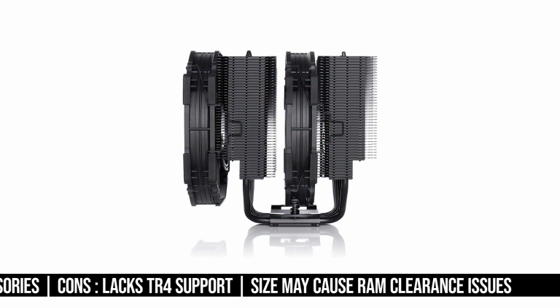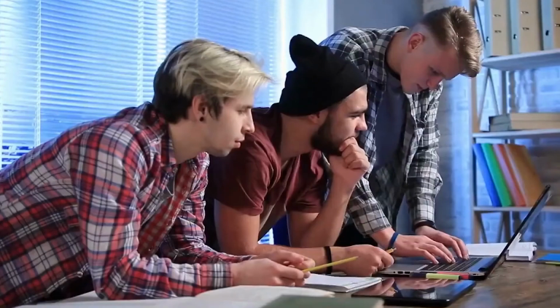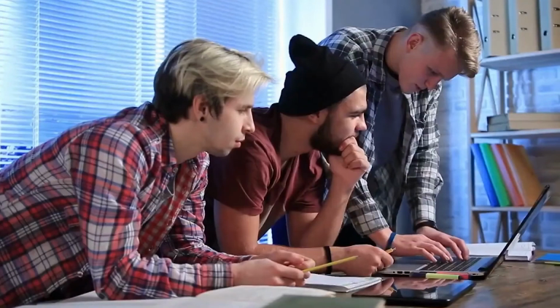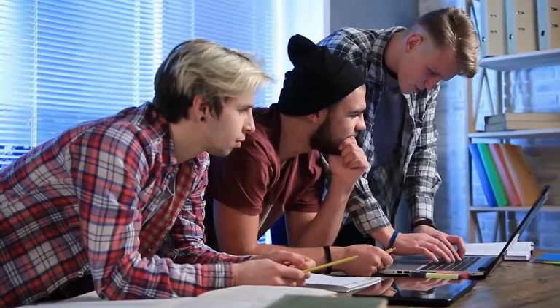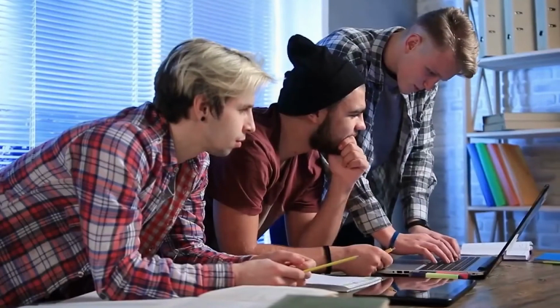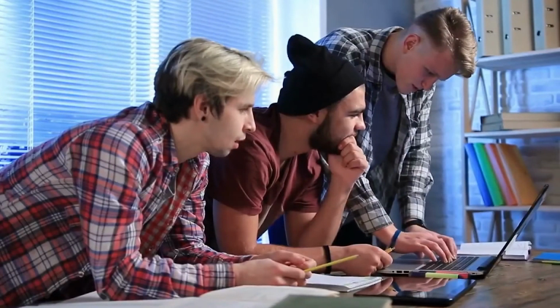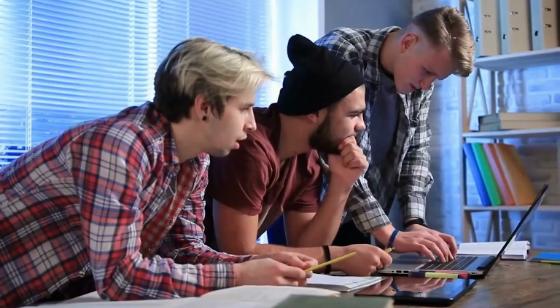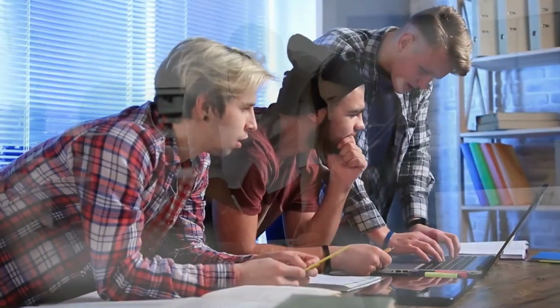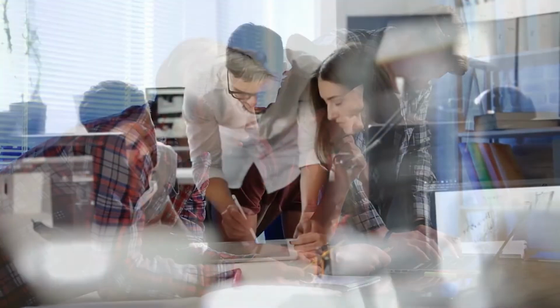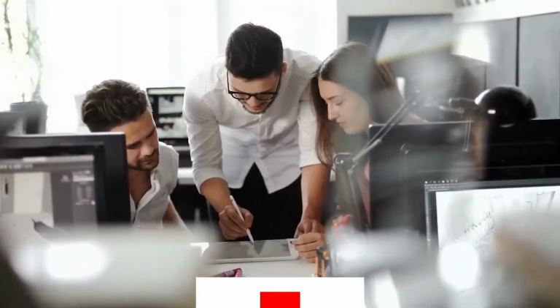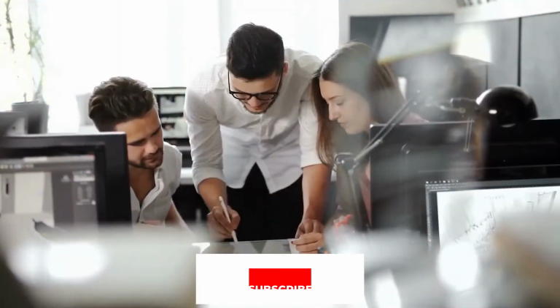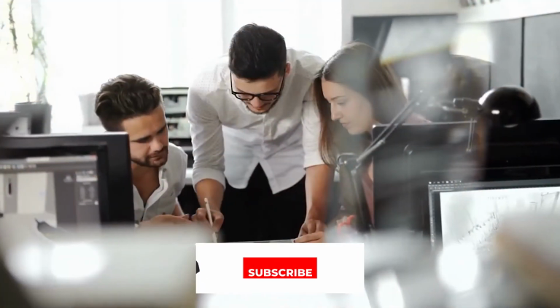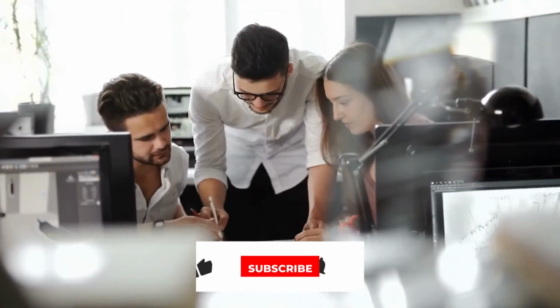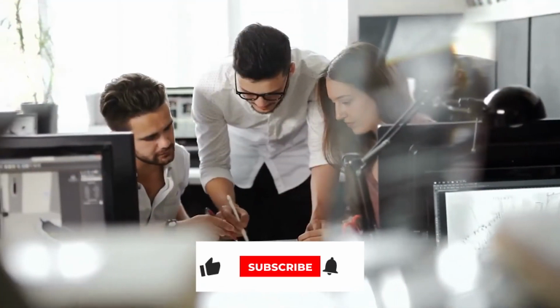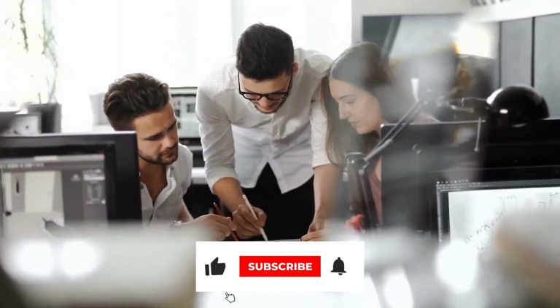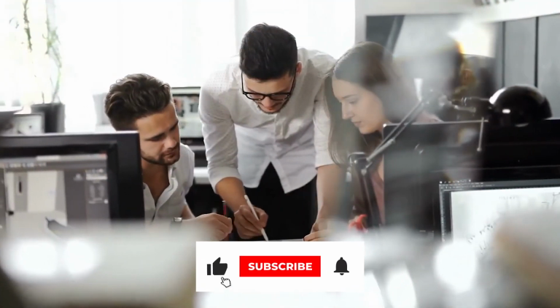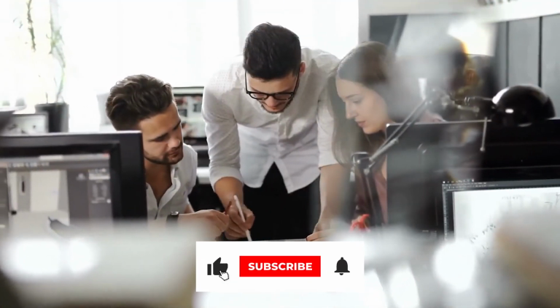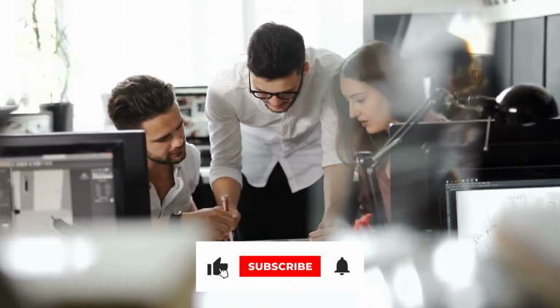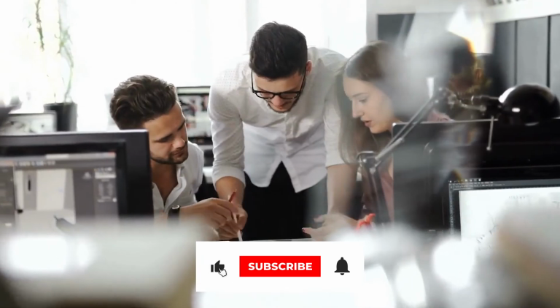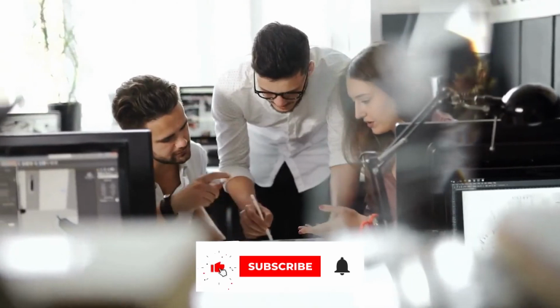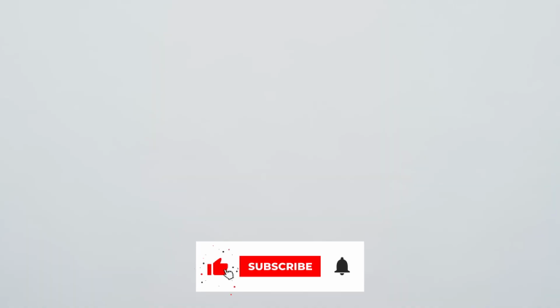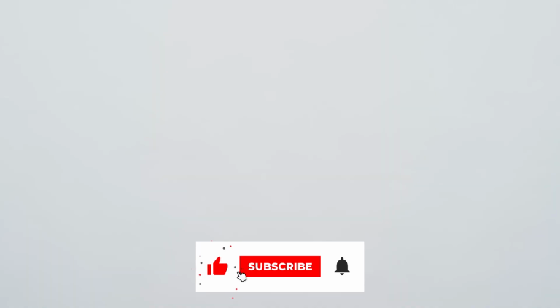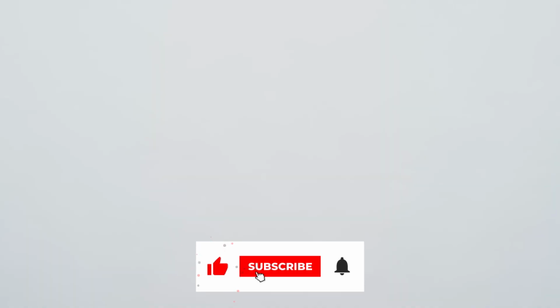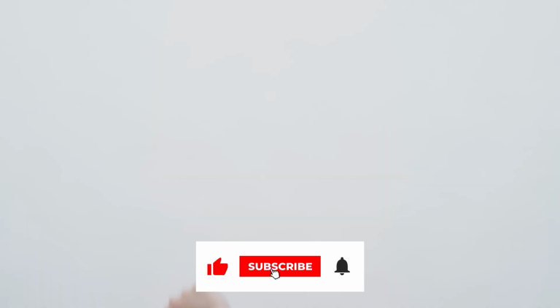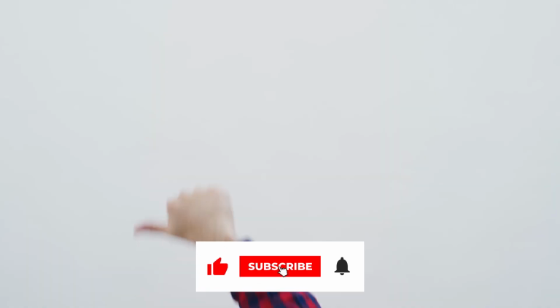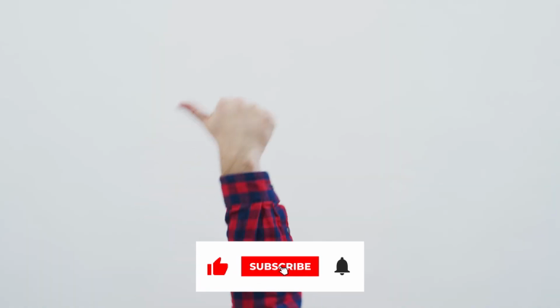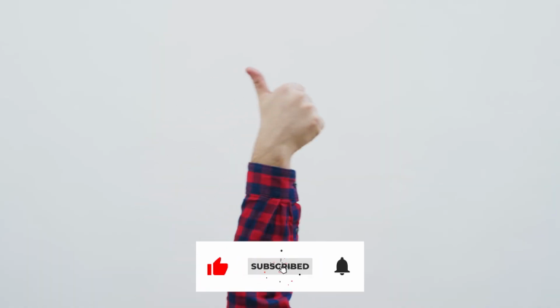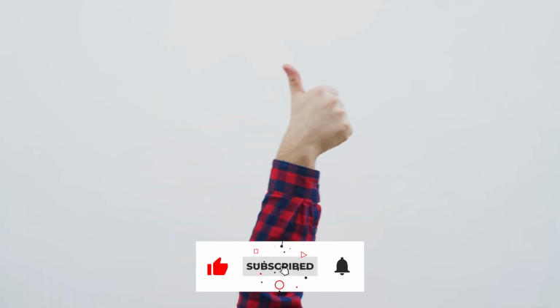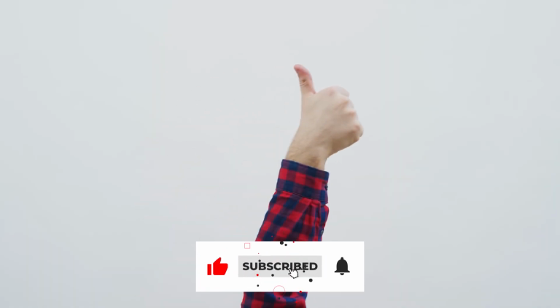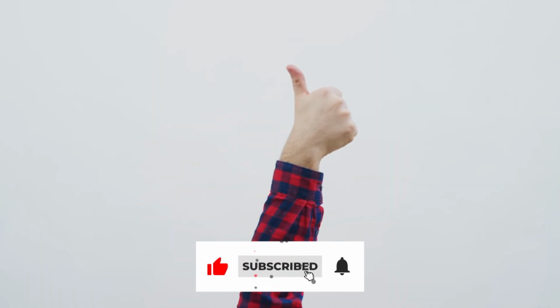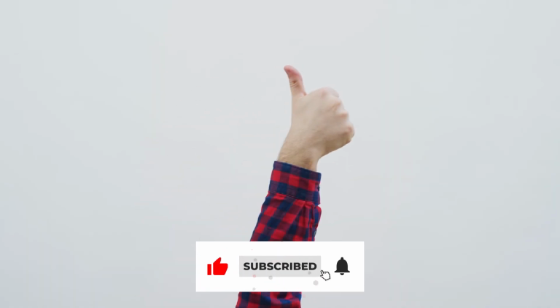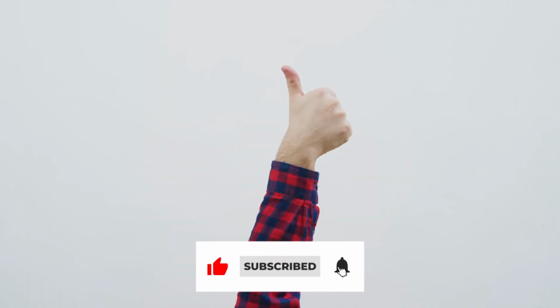If you liked the video, give it a thumbs up and subscribe as well. And as always guys, see you in the next one.